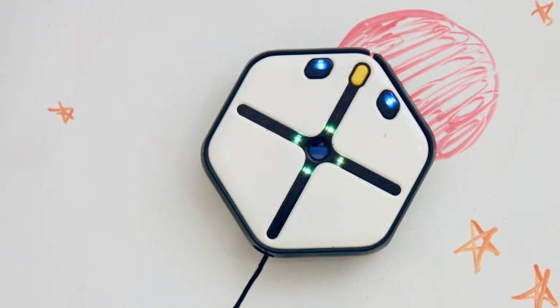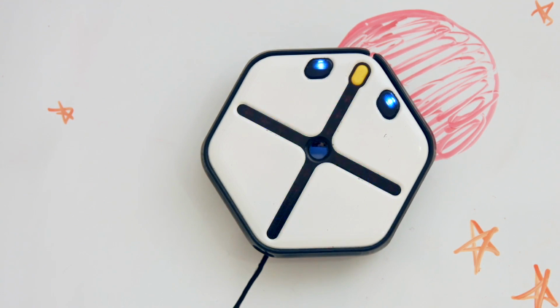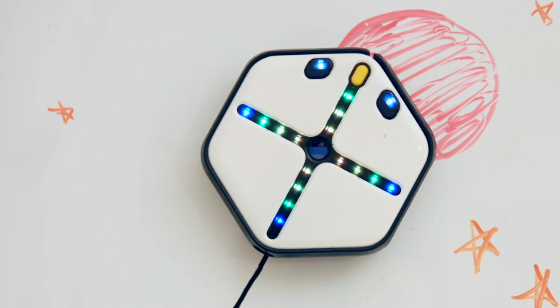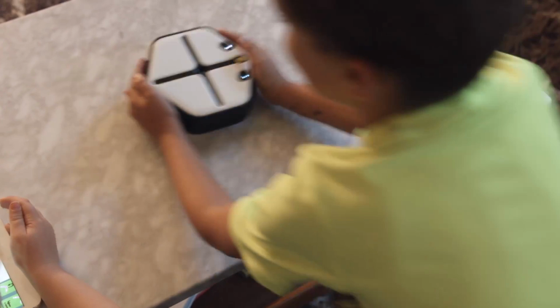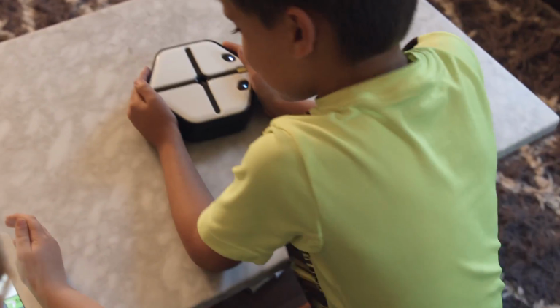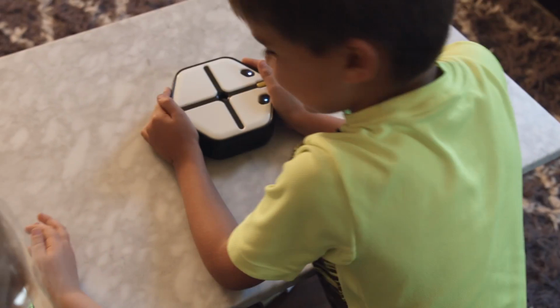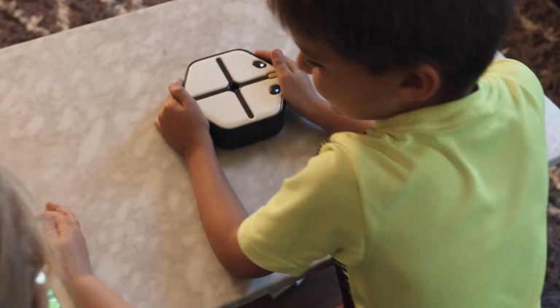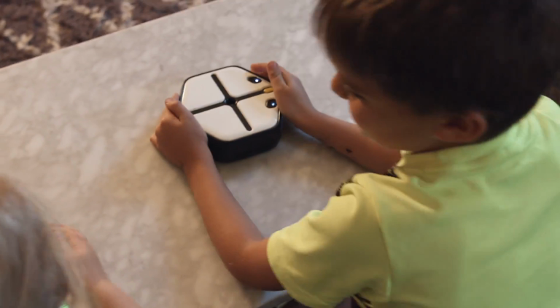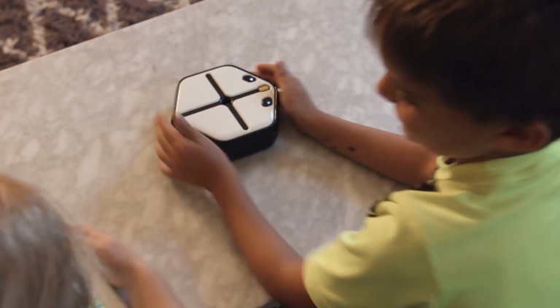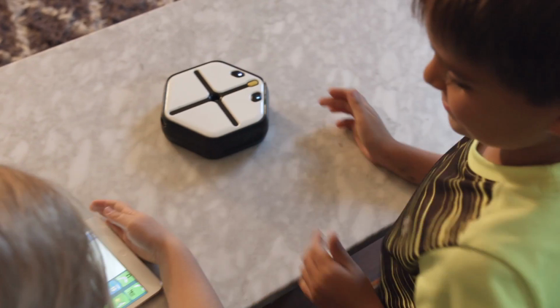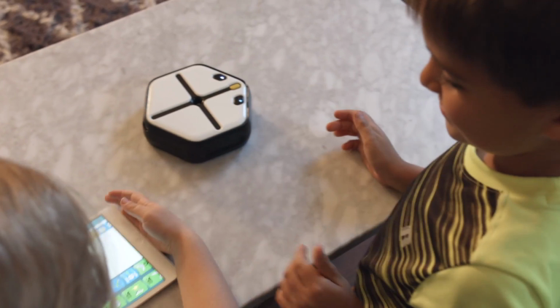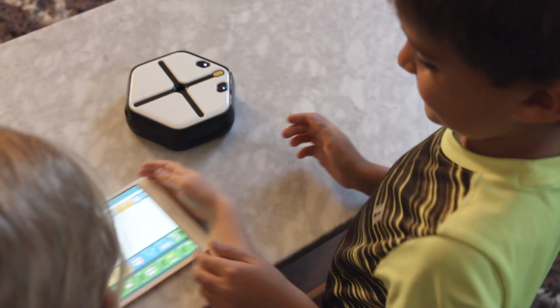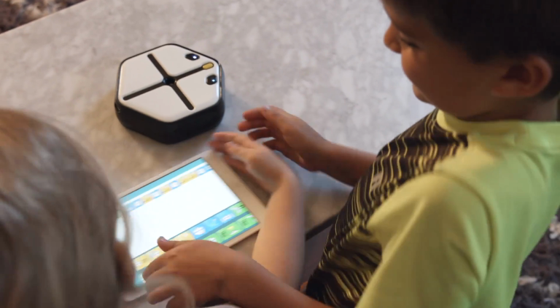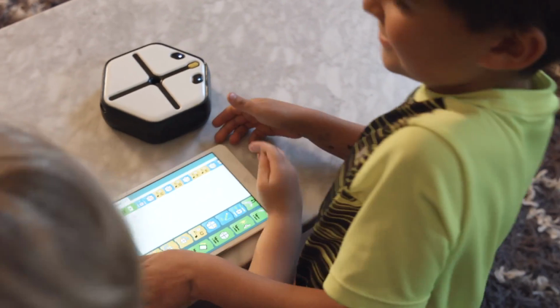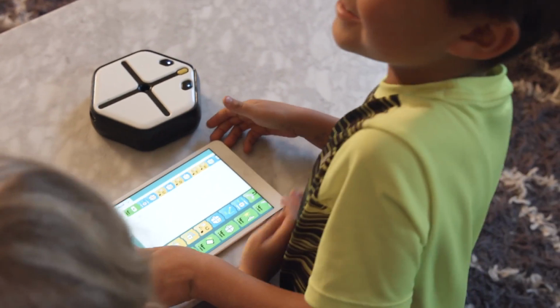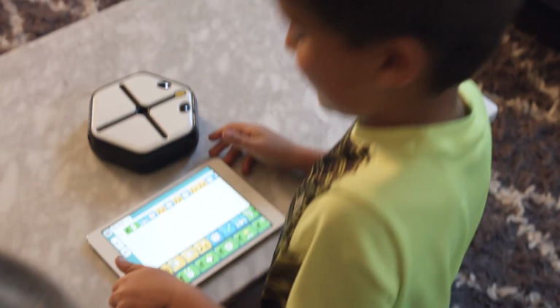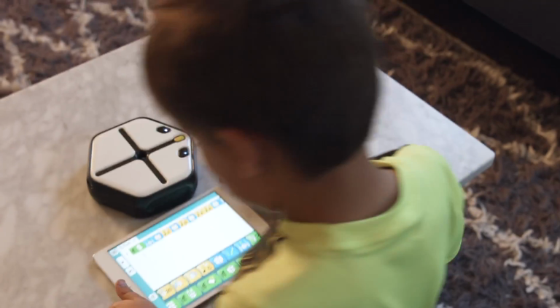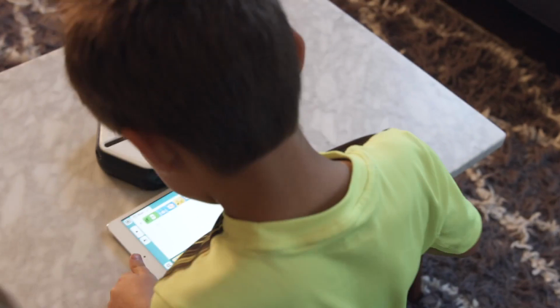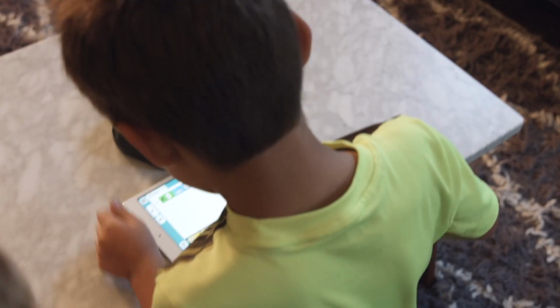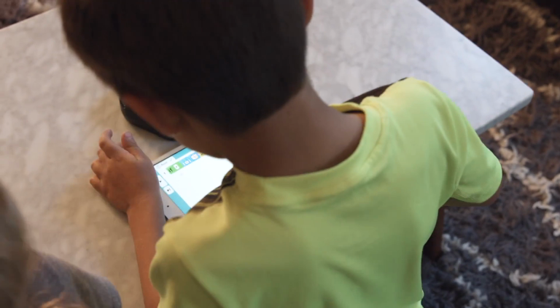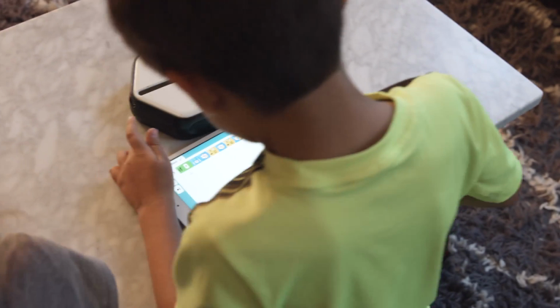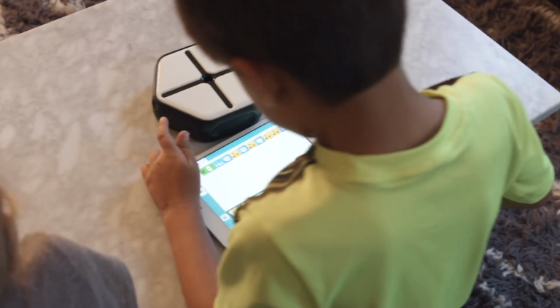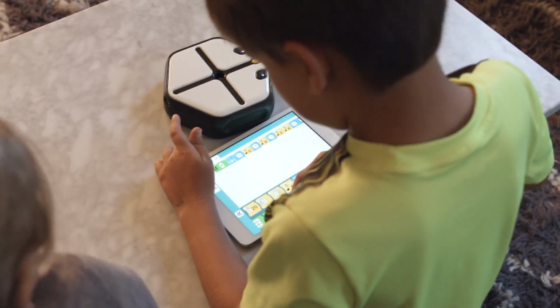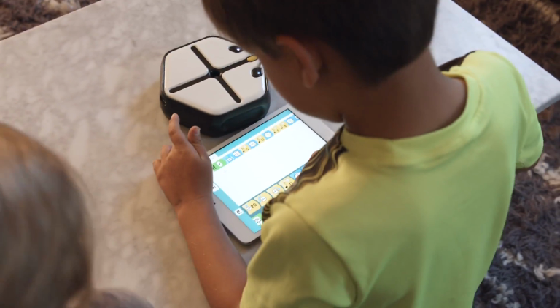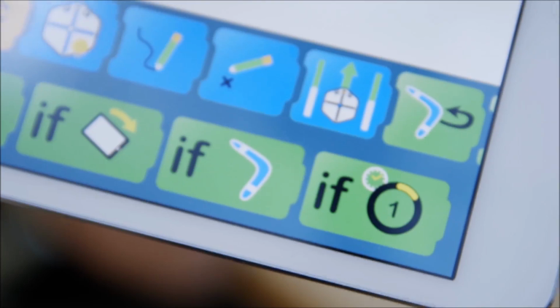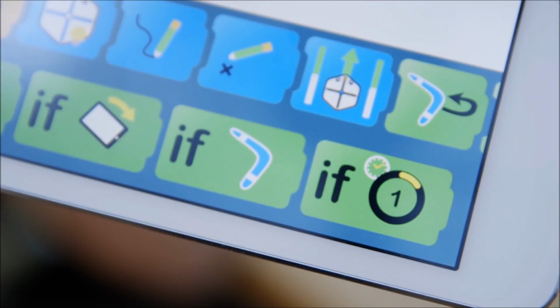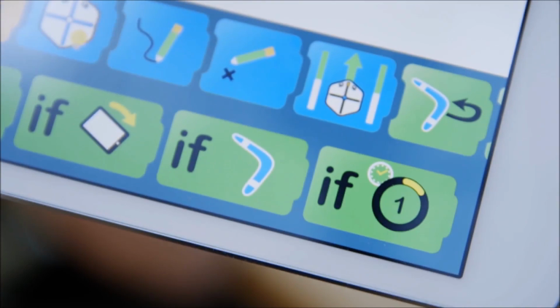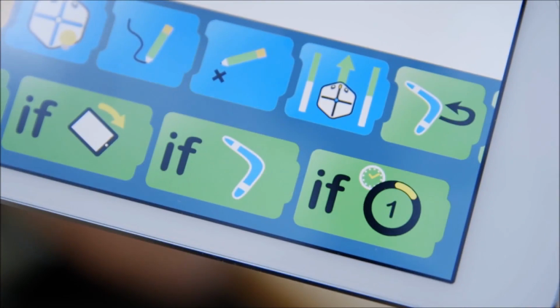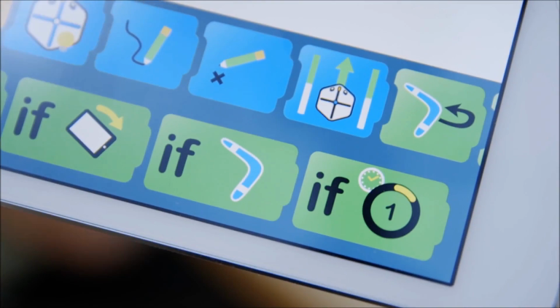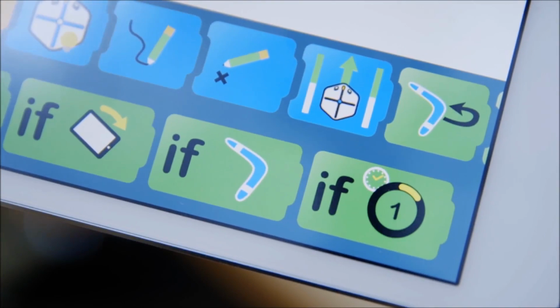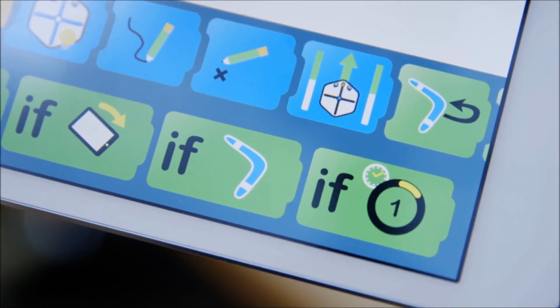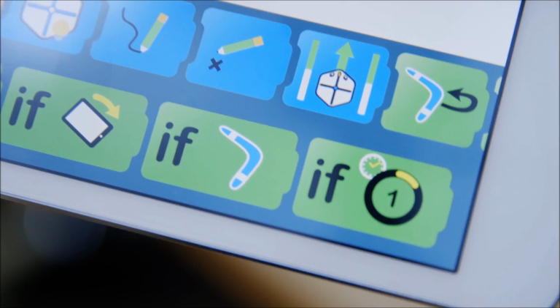It starts with a language so simple that a young child can use it even before they know how to read. If this, then that.